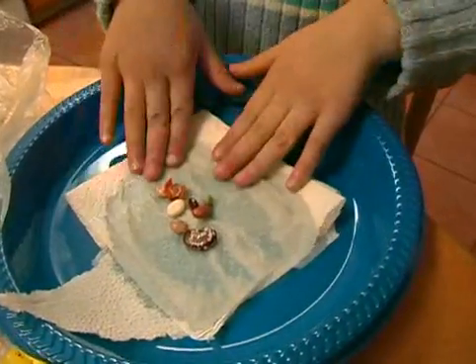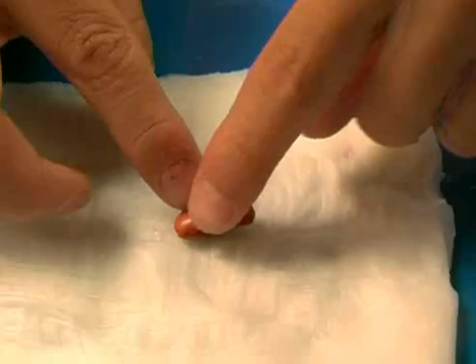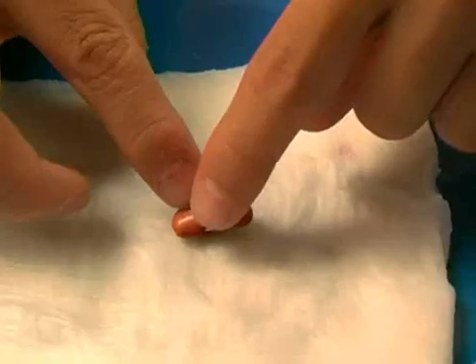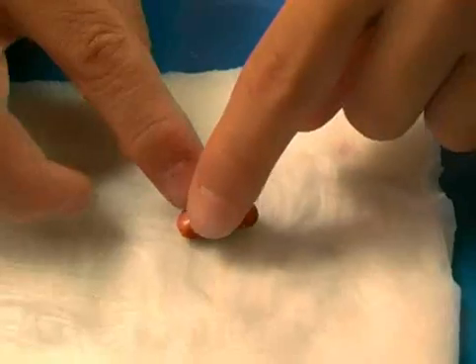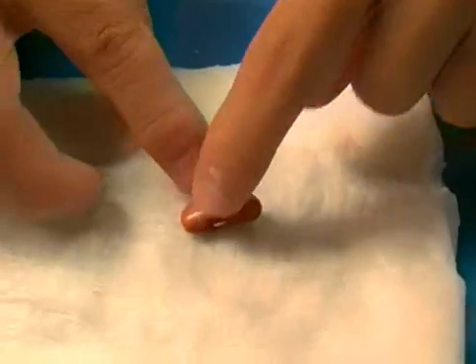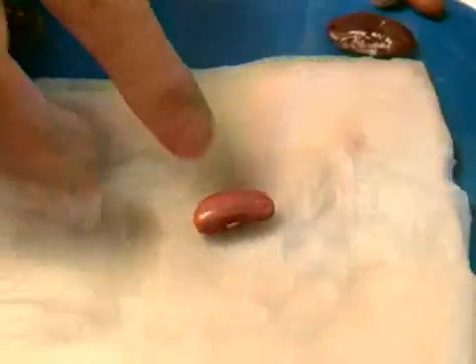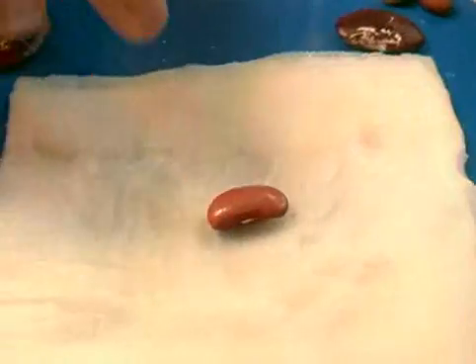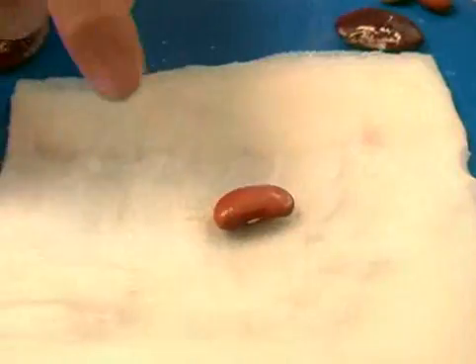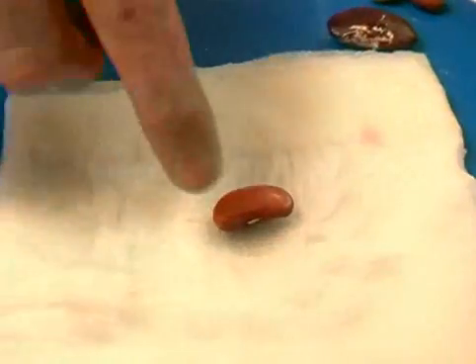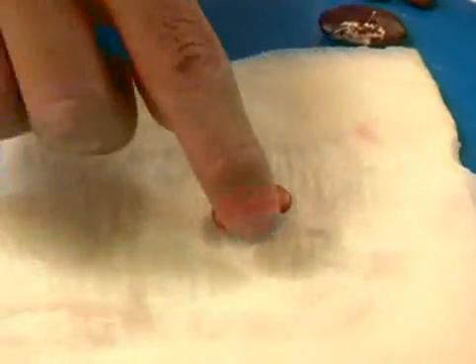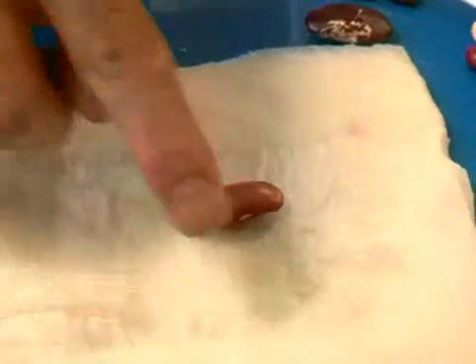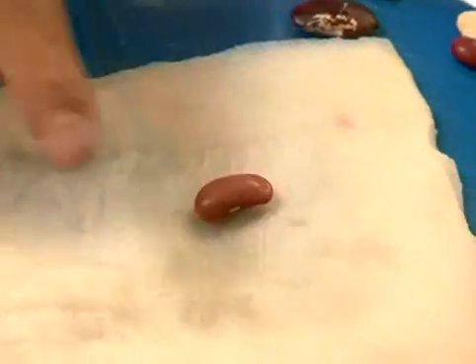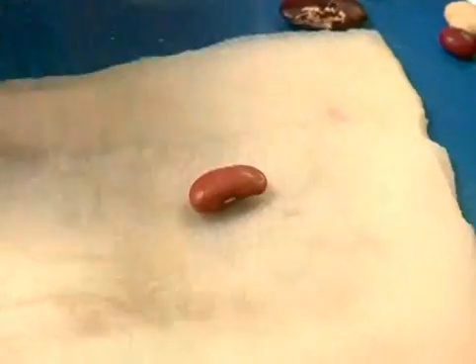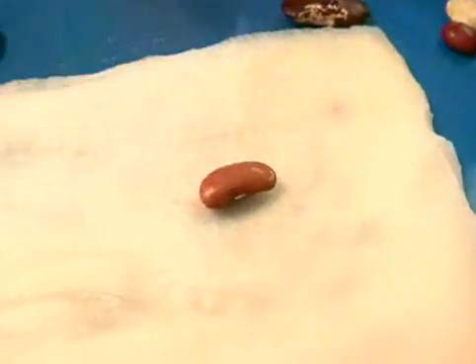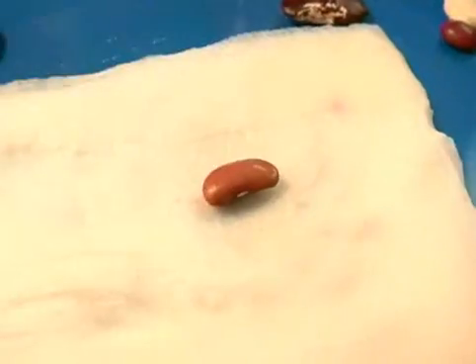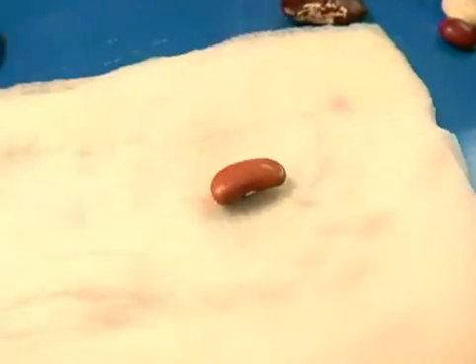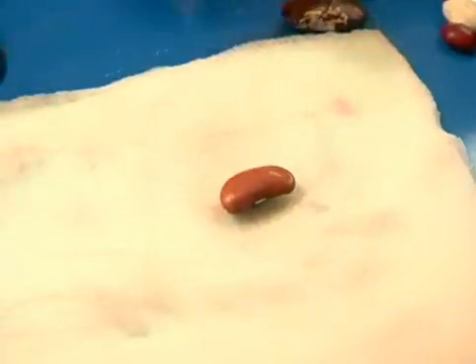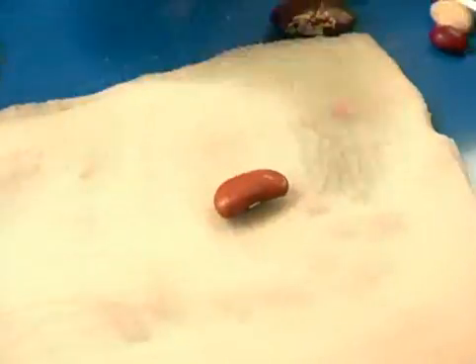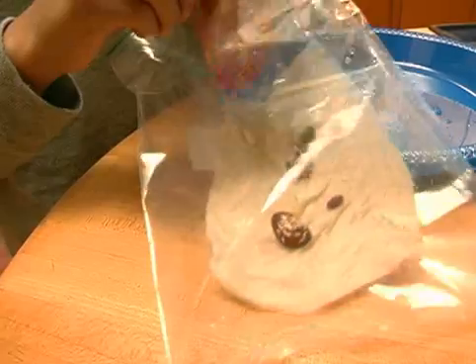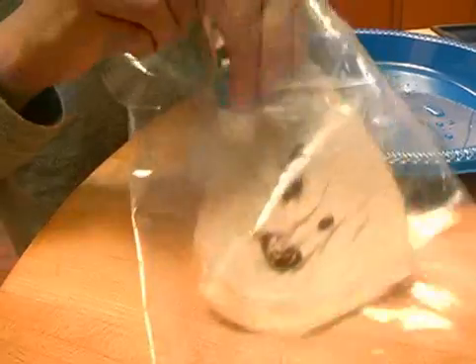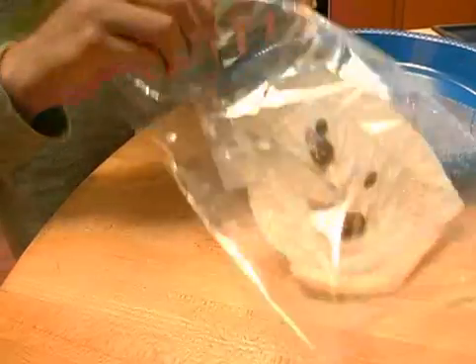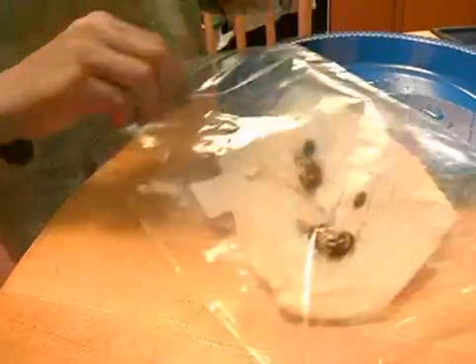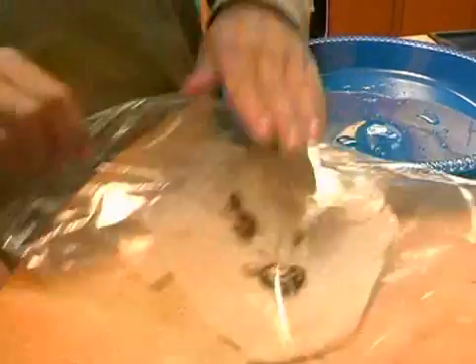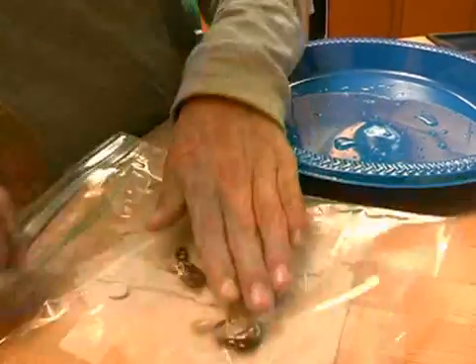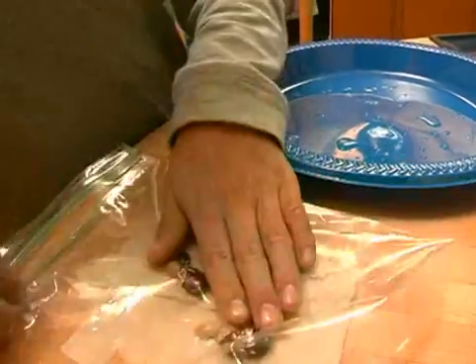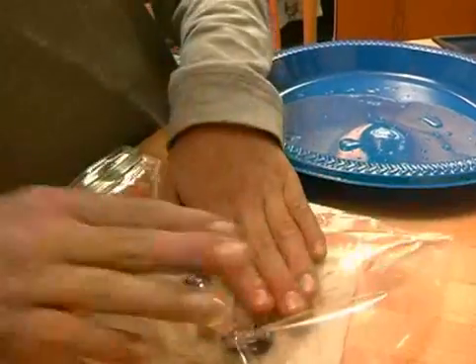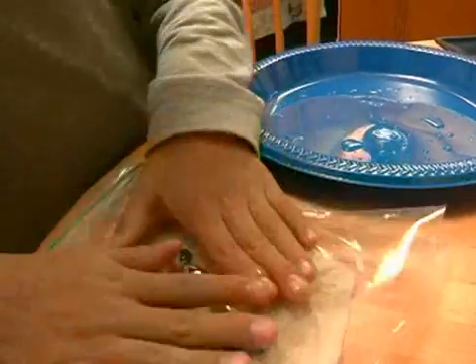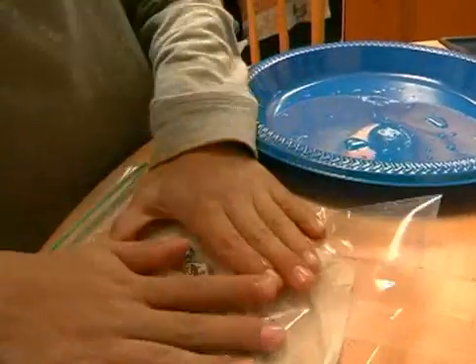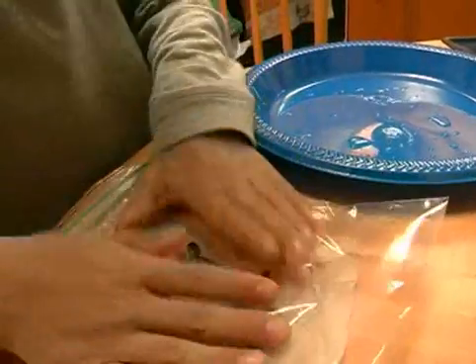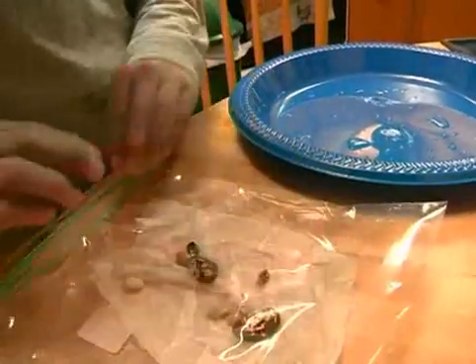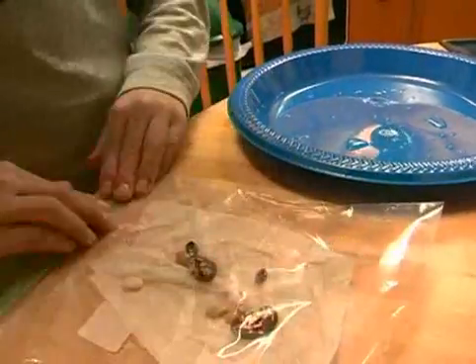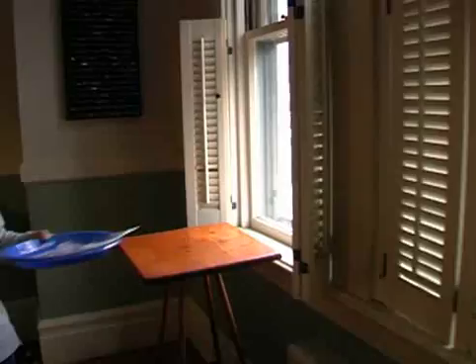See this little hole? The plant's going to grow right out from it. The bag will keep the water from drying up.